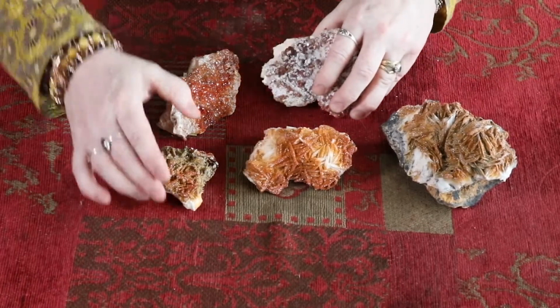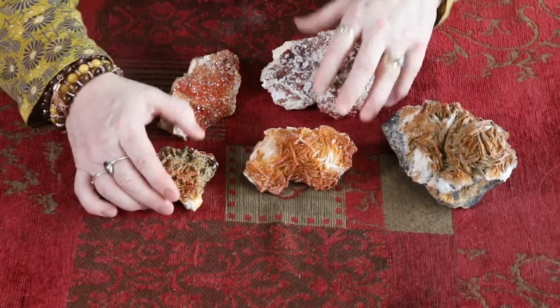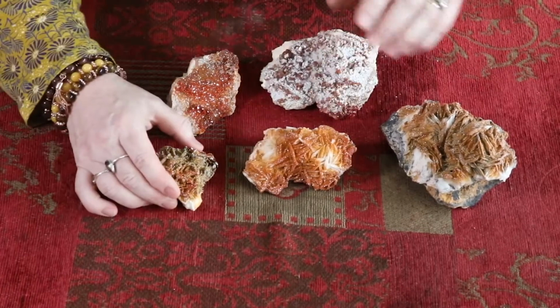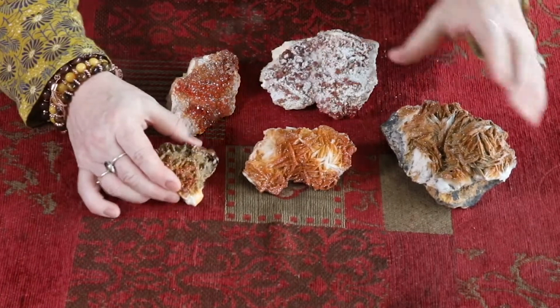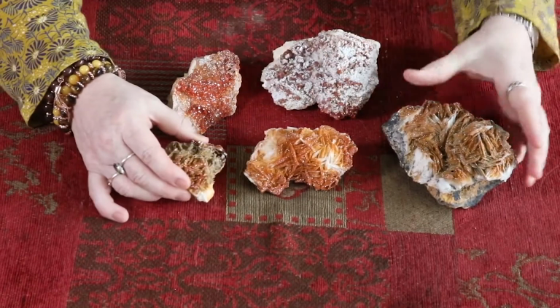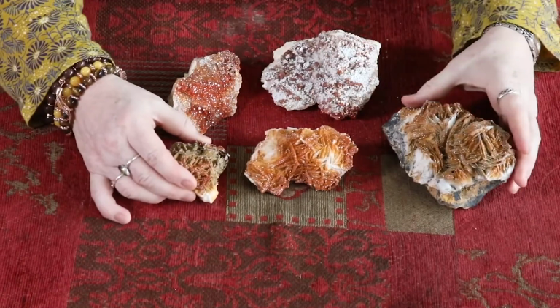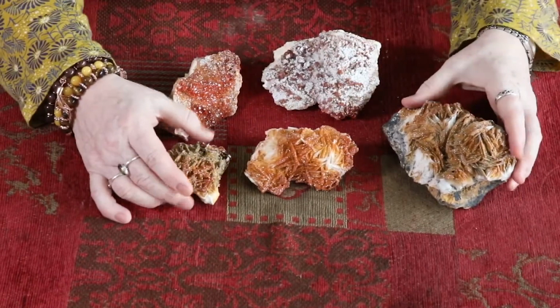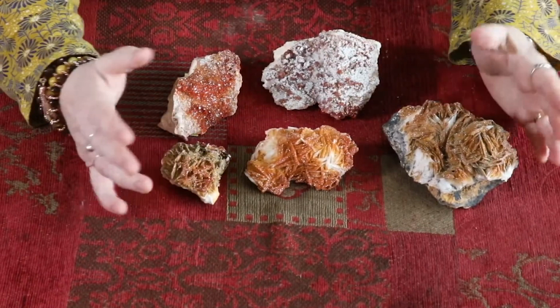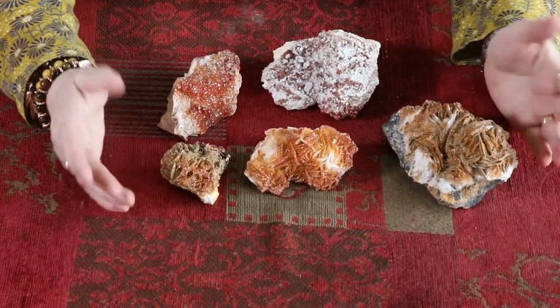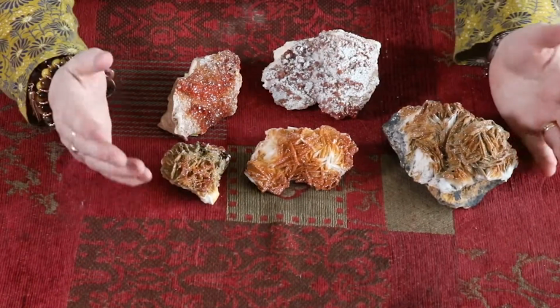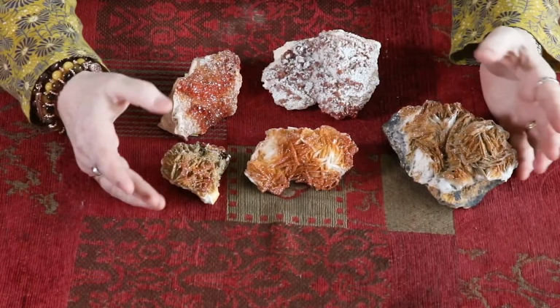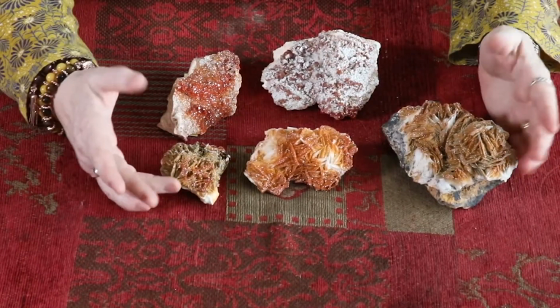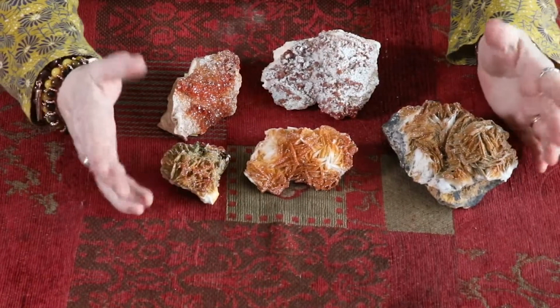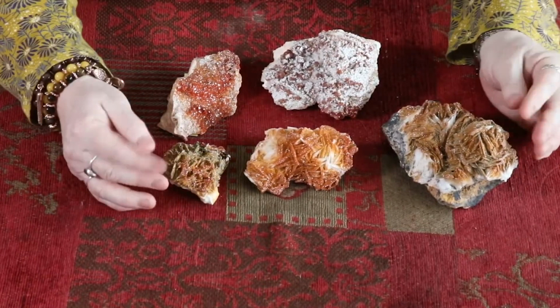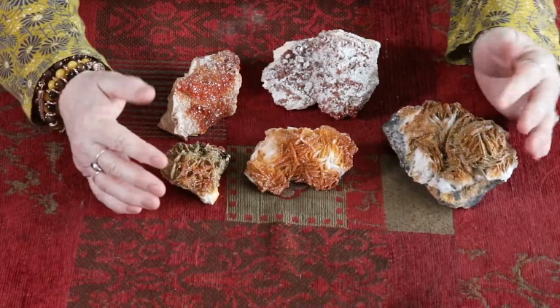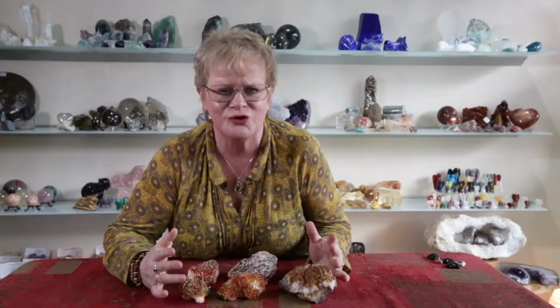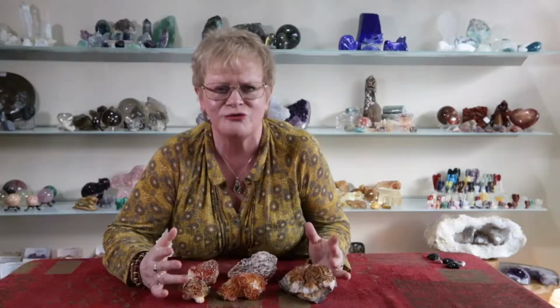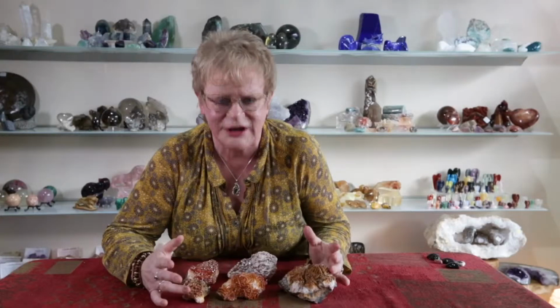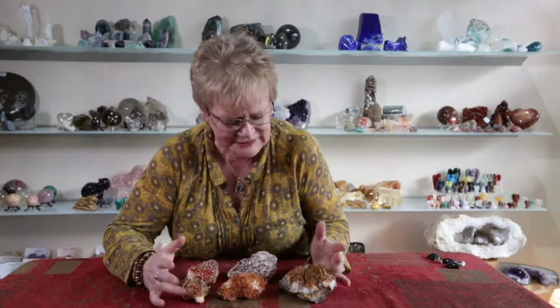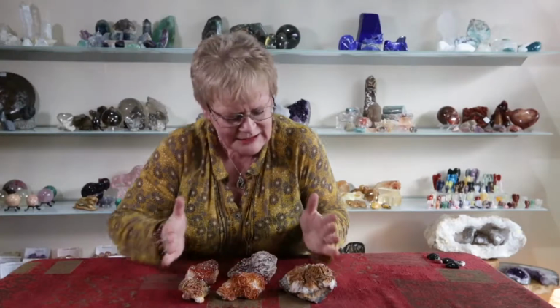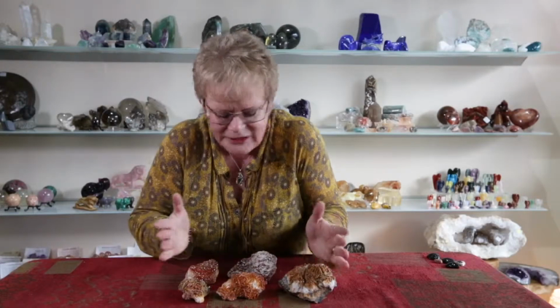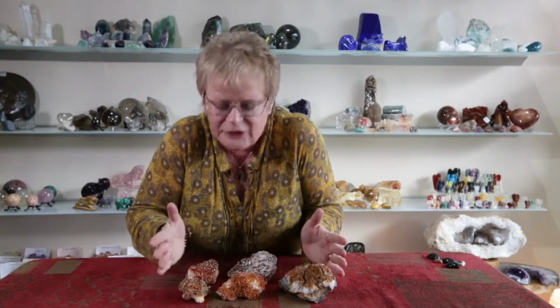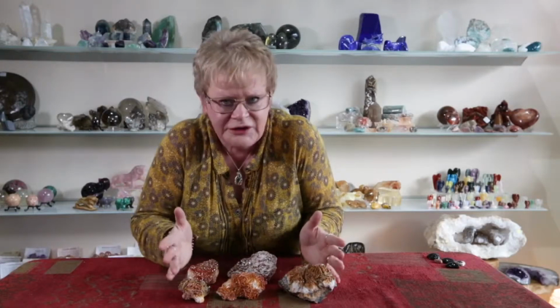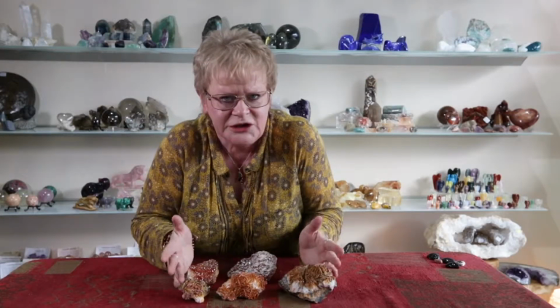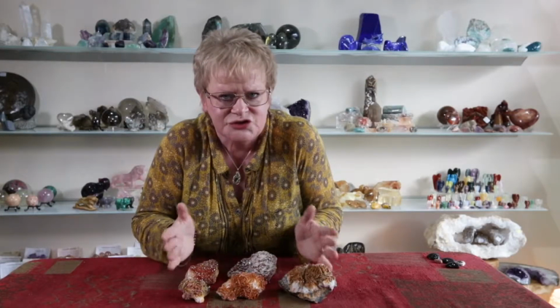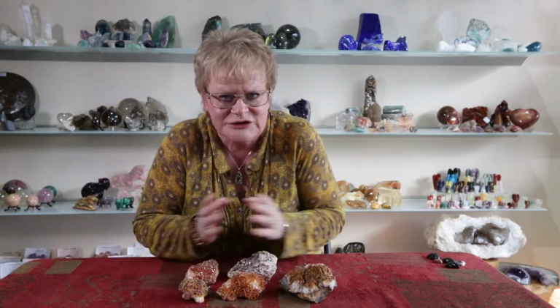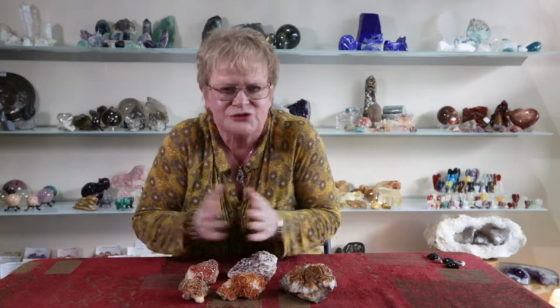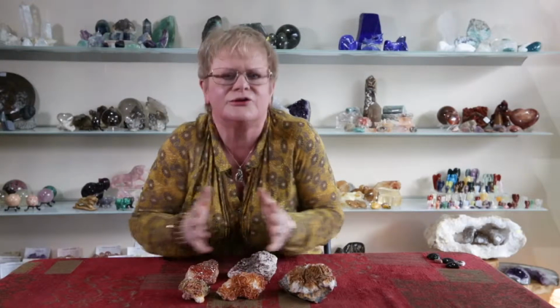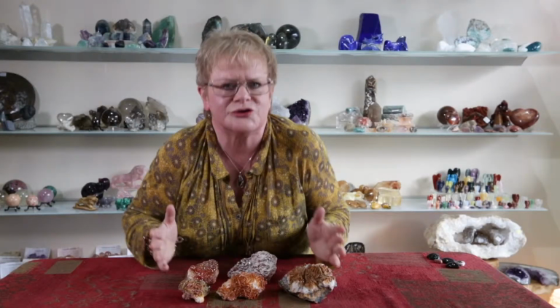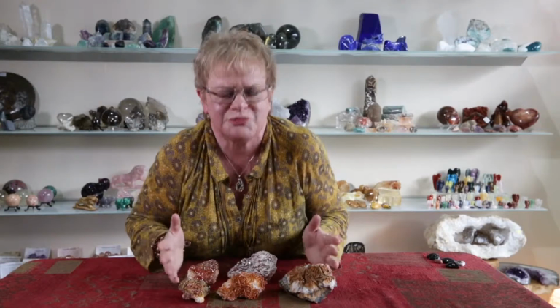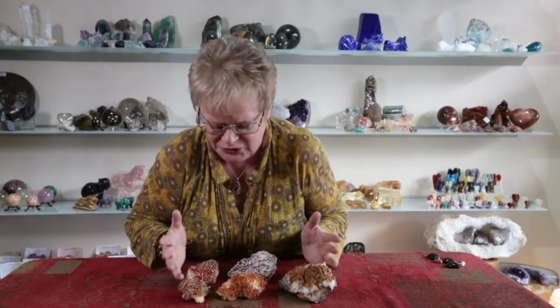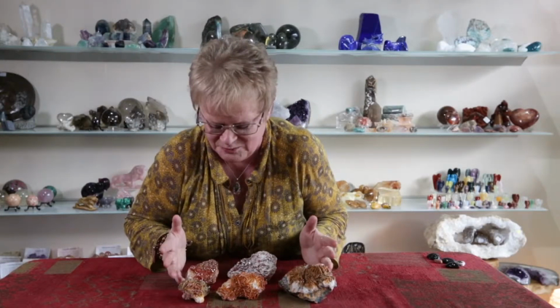Vanadinite comes in colors of yellow, orange, red — that range of variations in that sort of color spectrum.